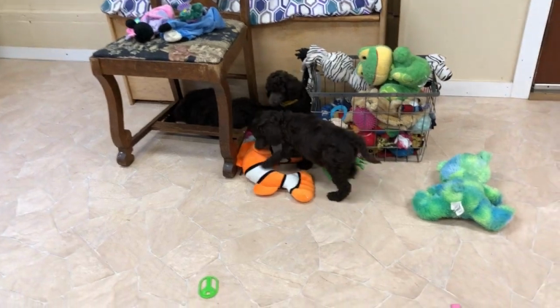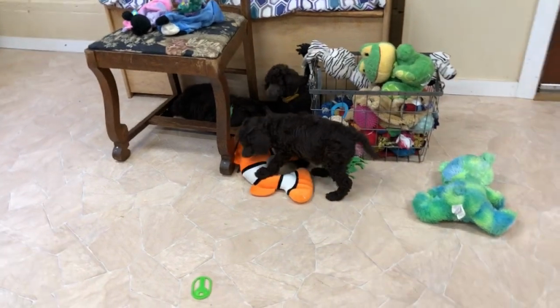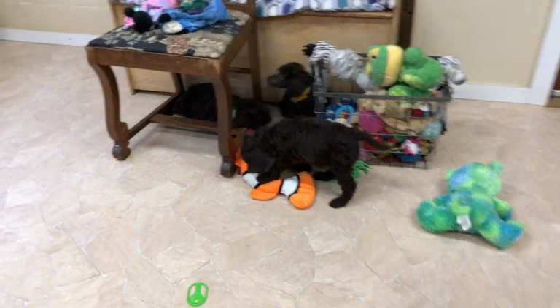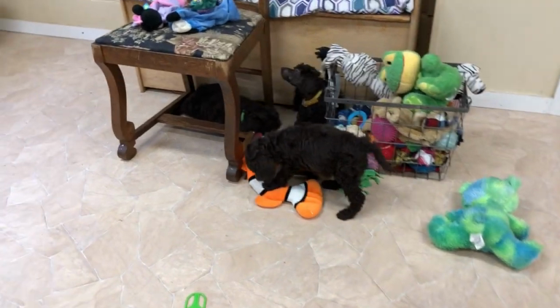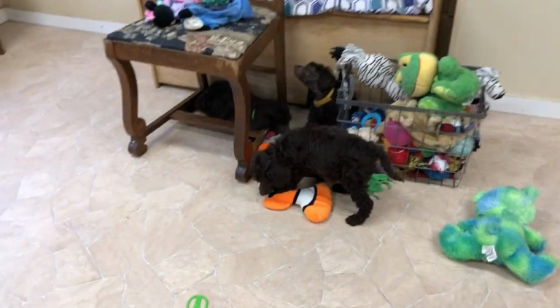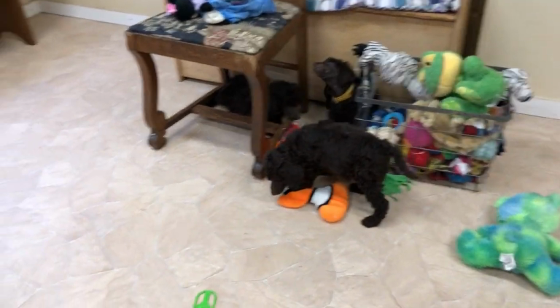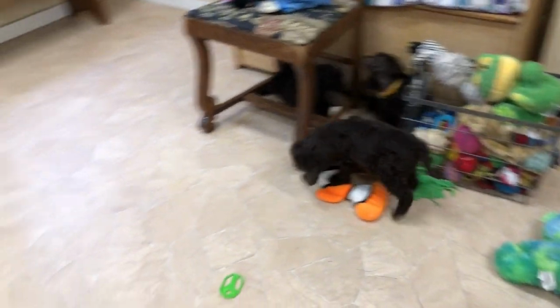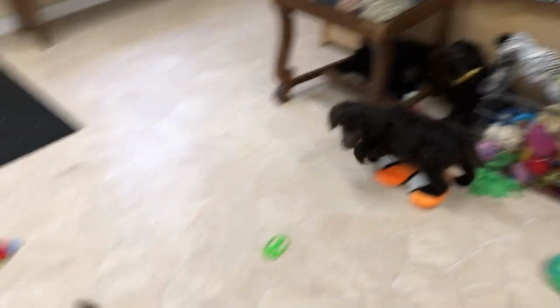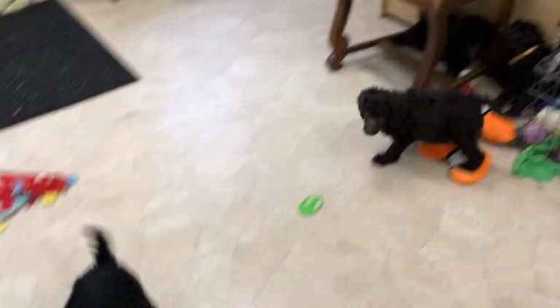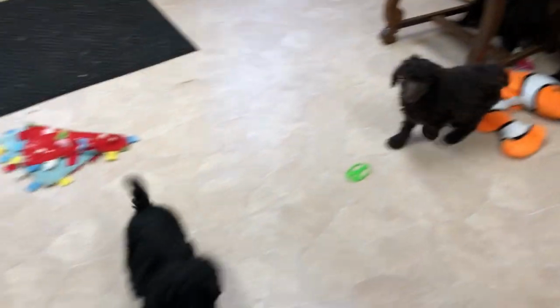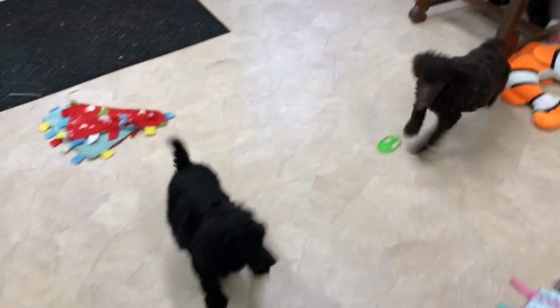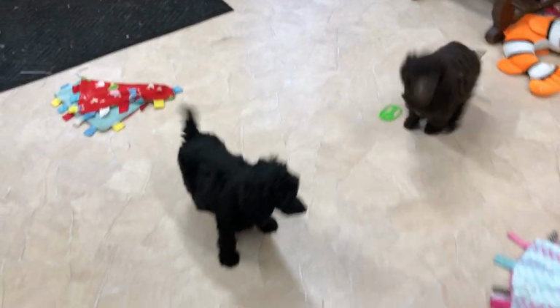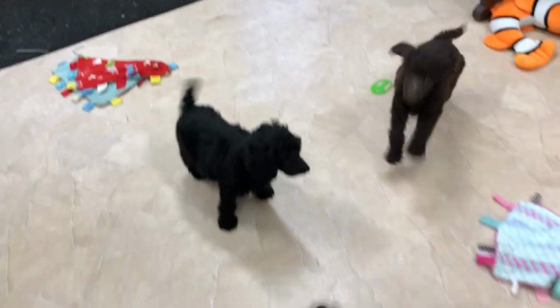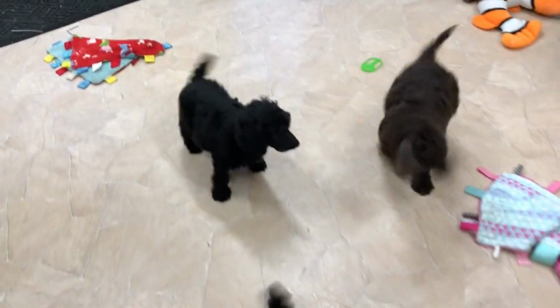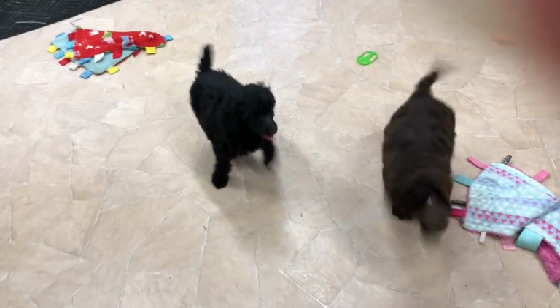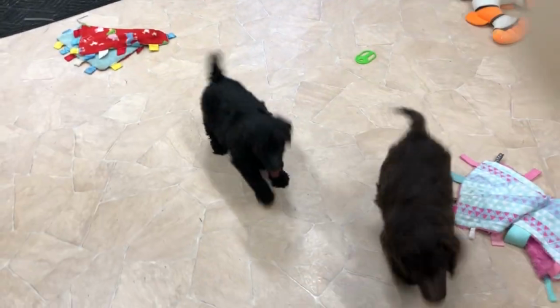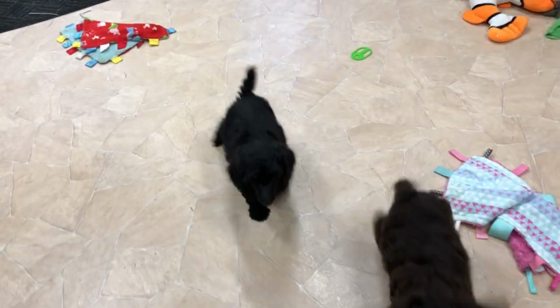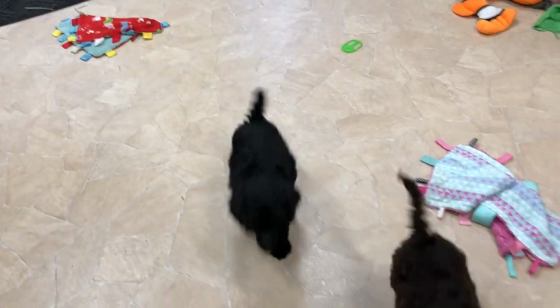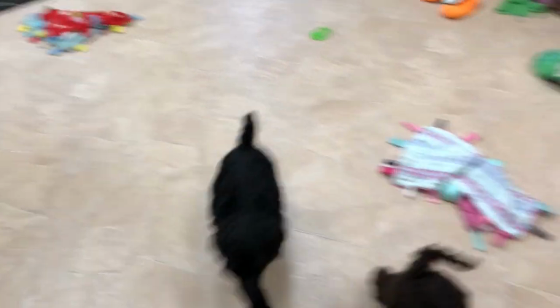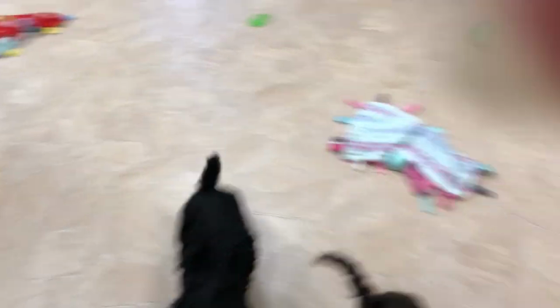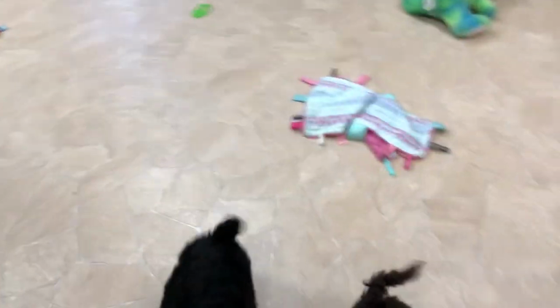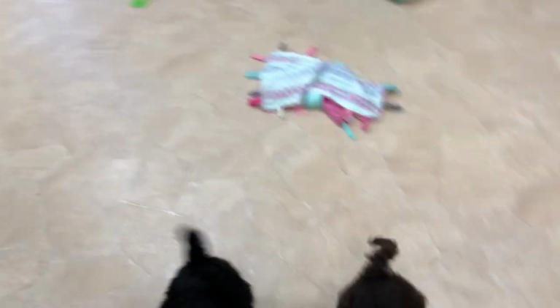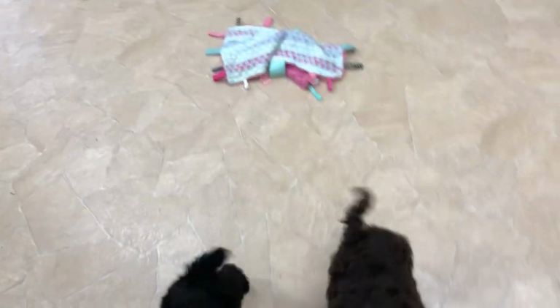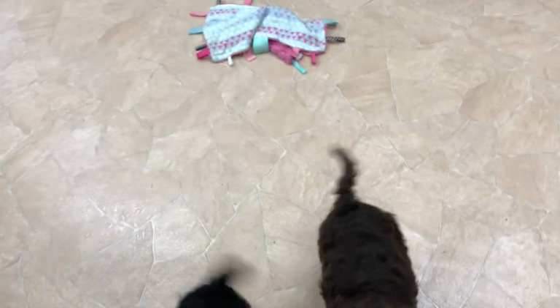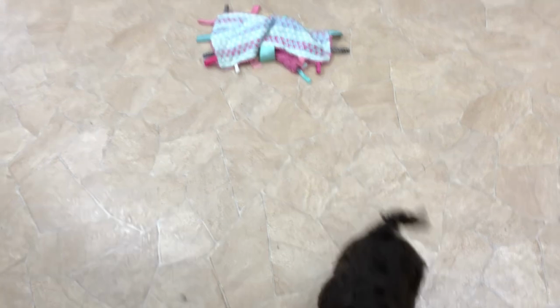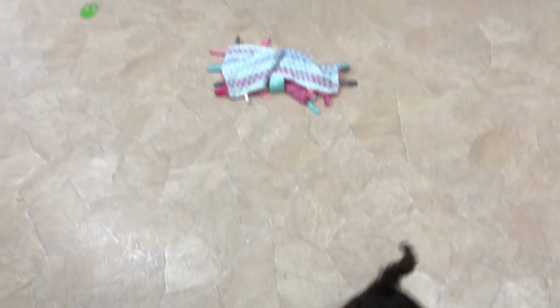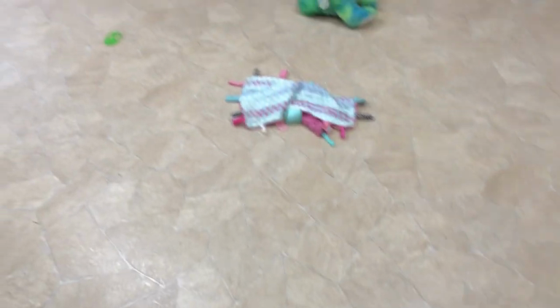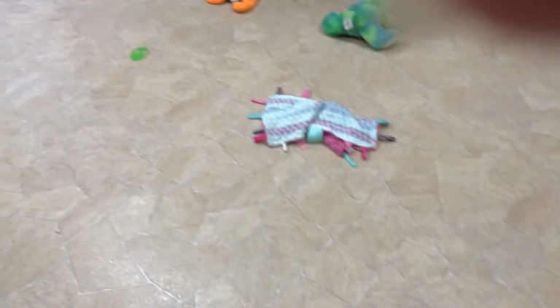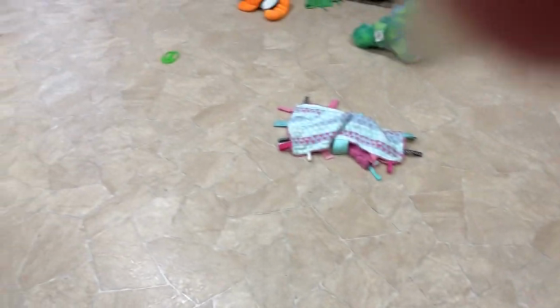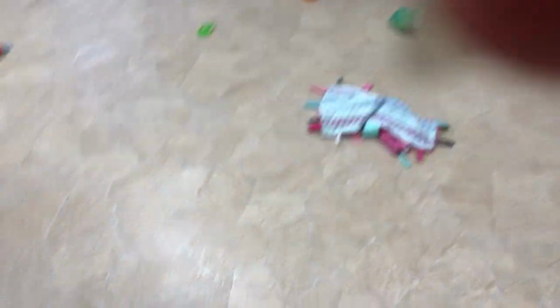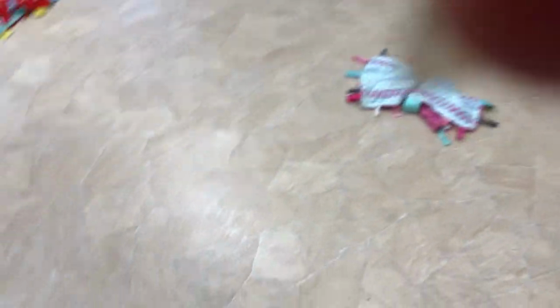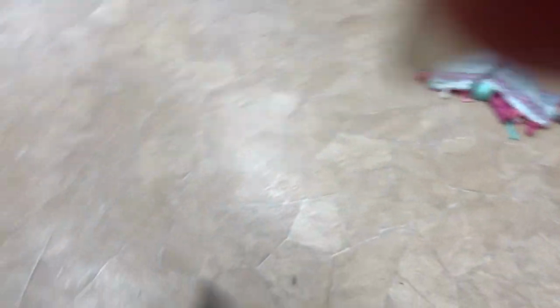Hi, welcome to Rosie Canine Farm. This is a litter of standard poodle puppies. These are the females in the litter.